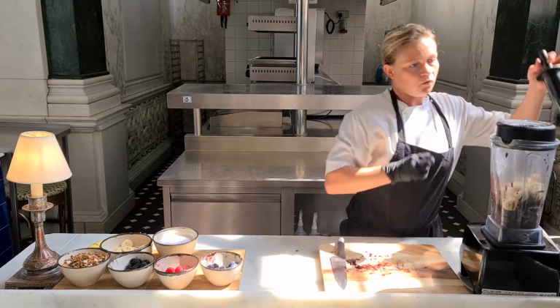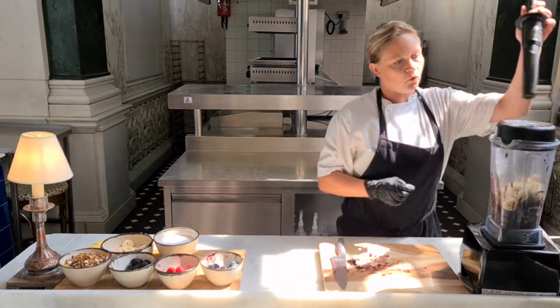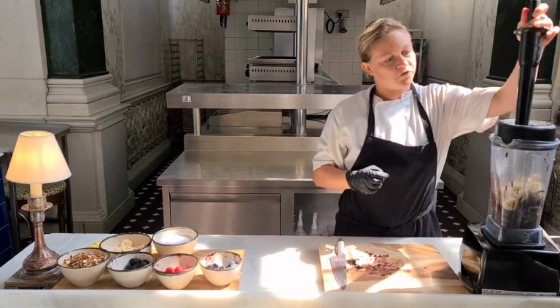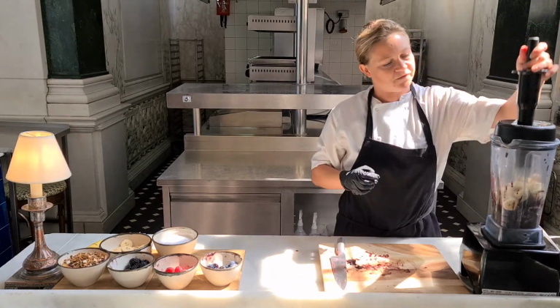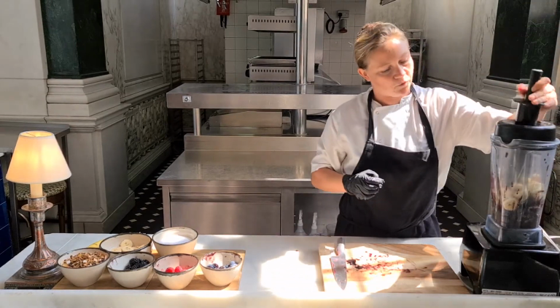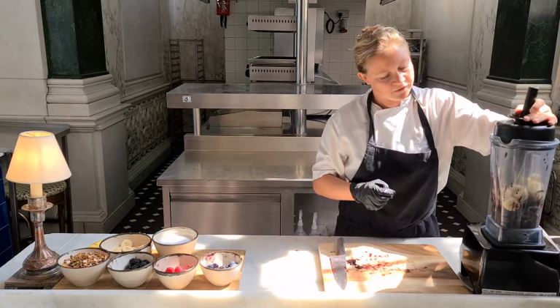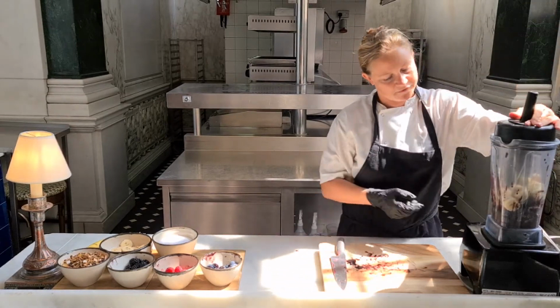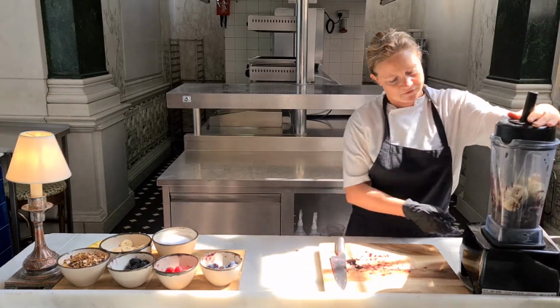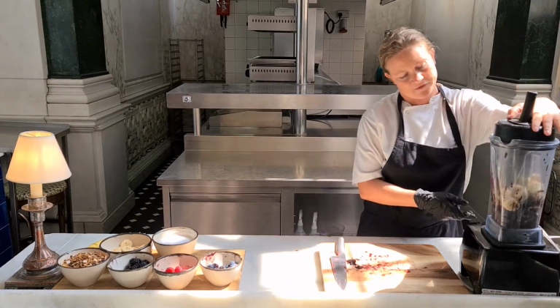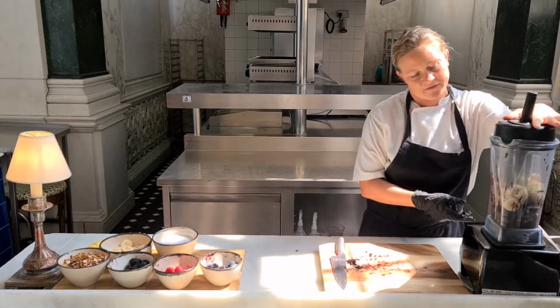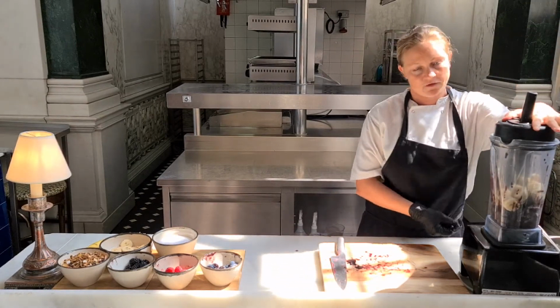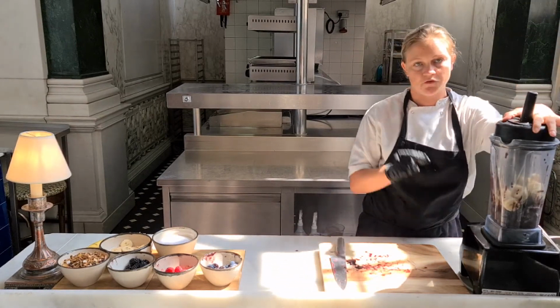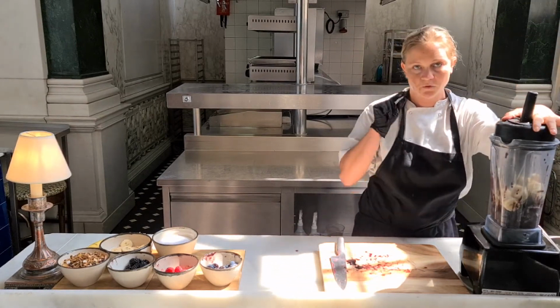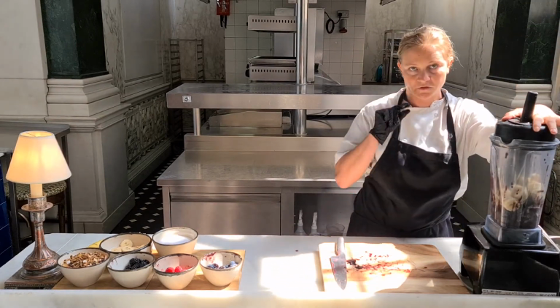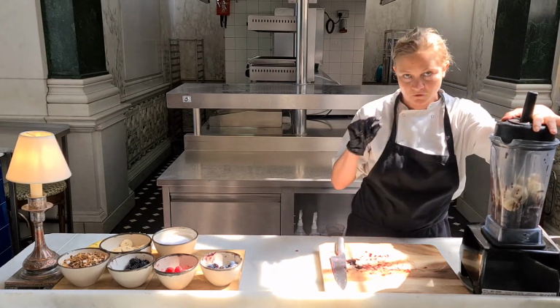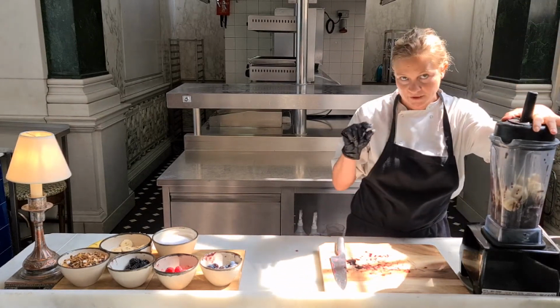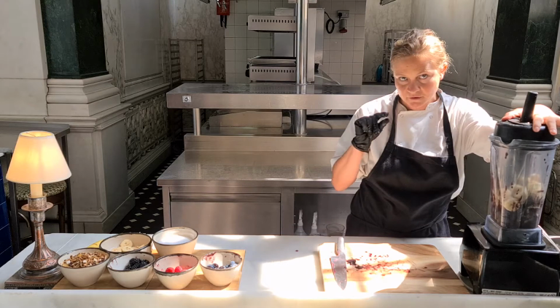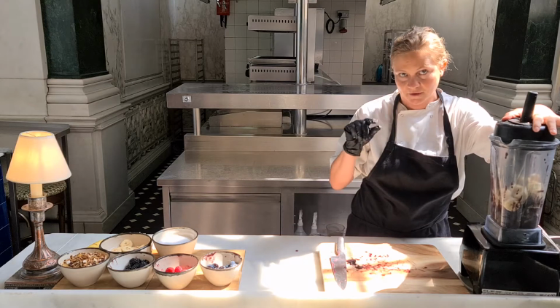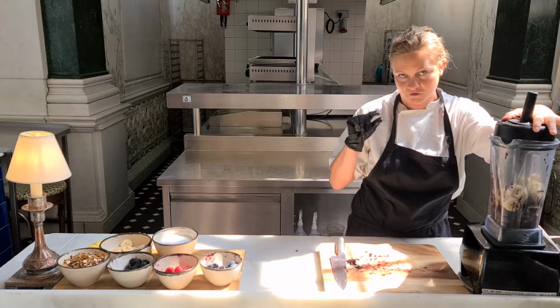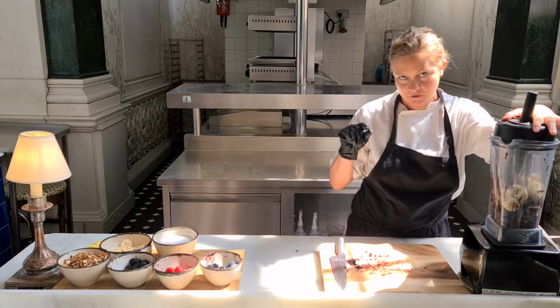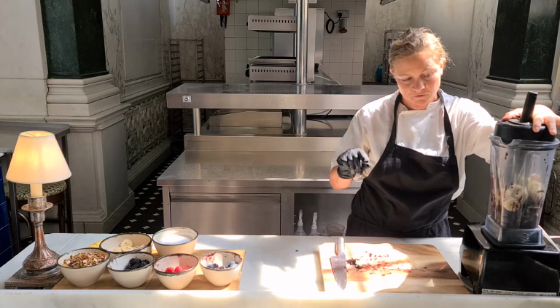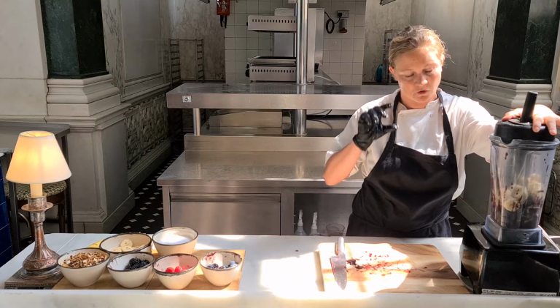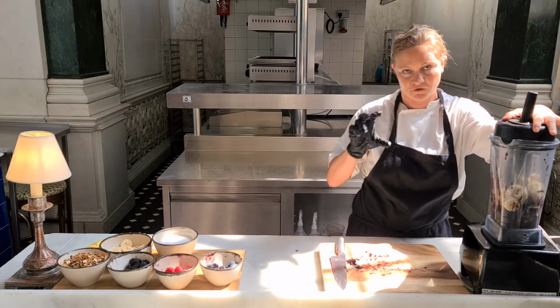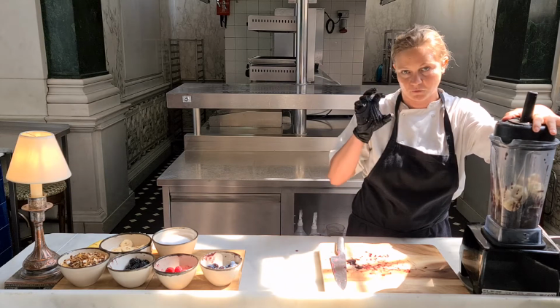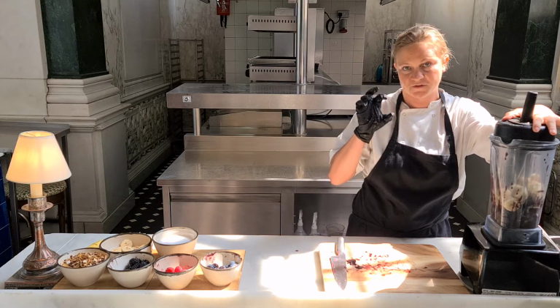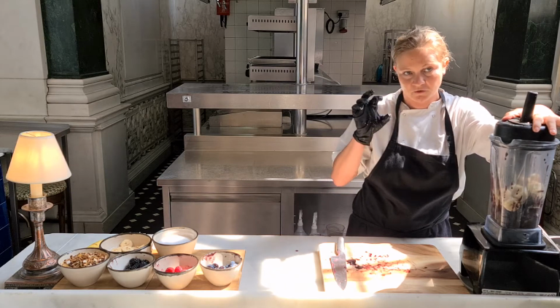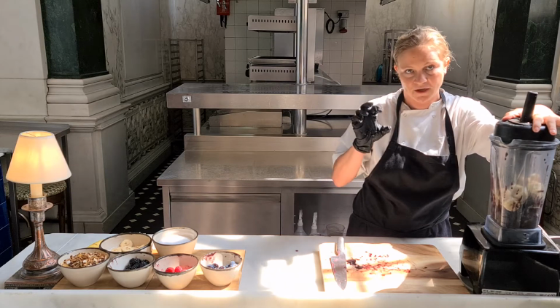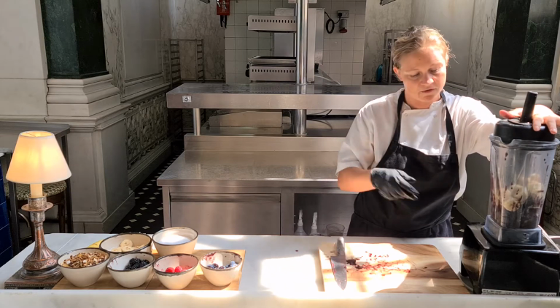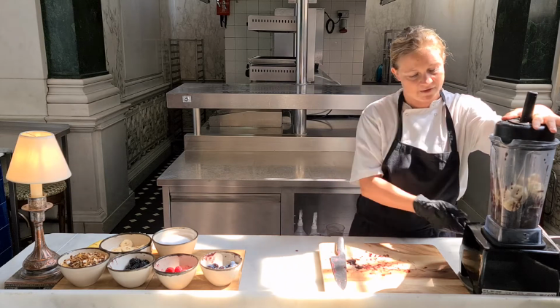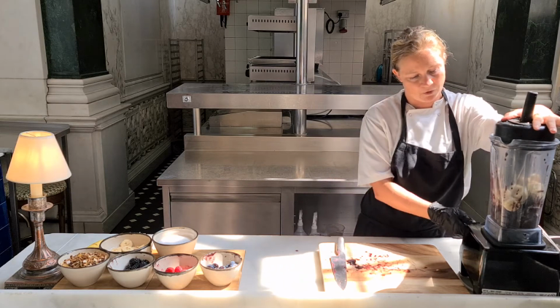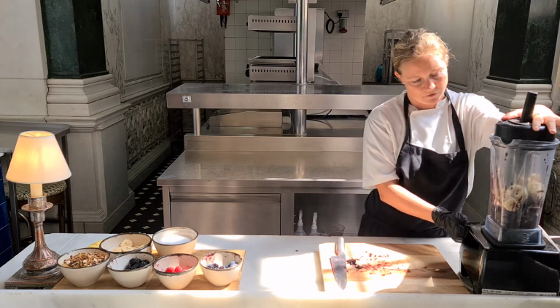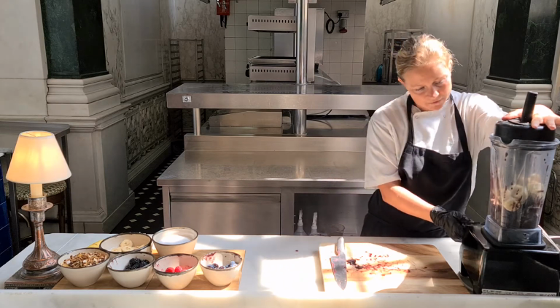What's also important is the consistency. You don't want it too thin so it's like a juice, but obviously you don't want it so thick that it's like a block of ice.